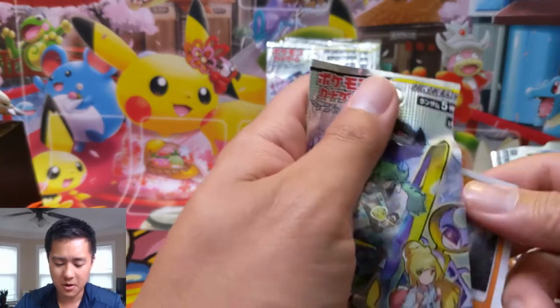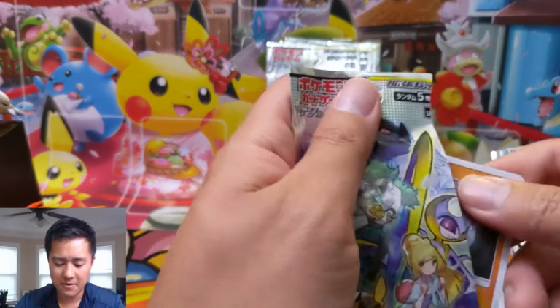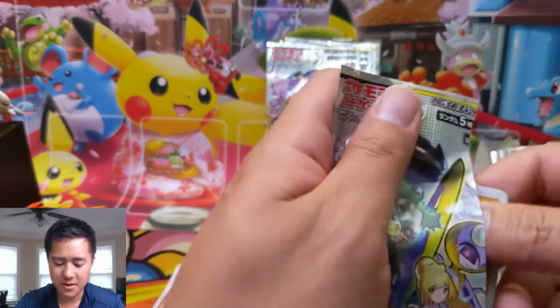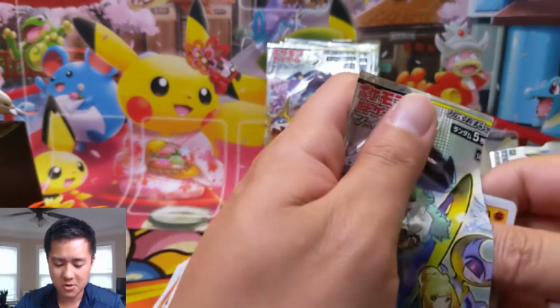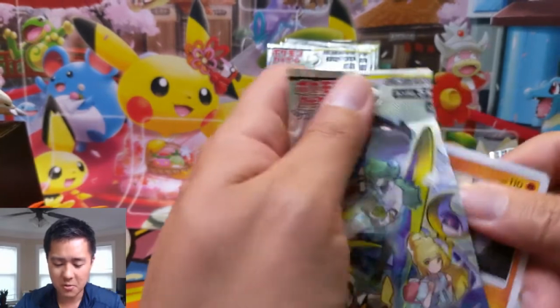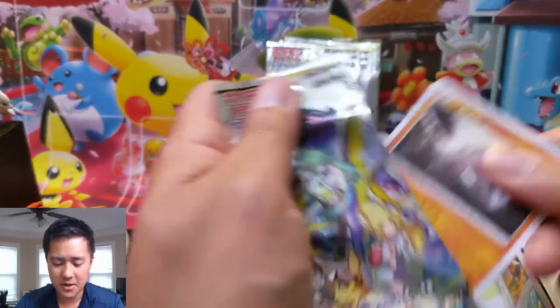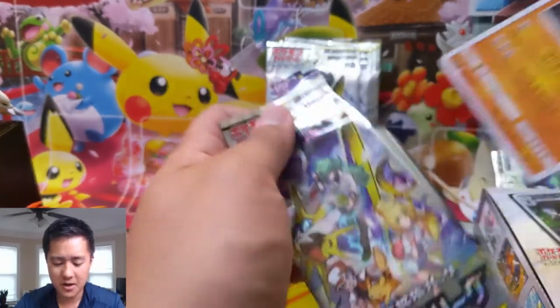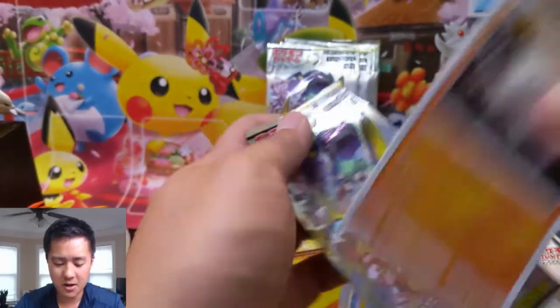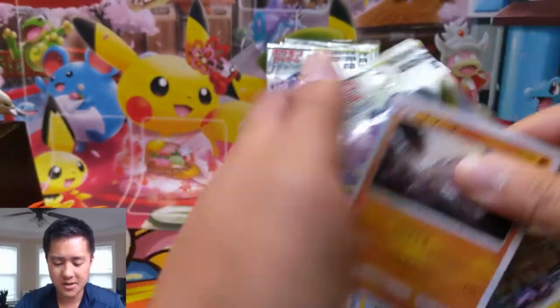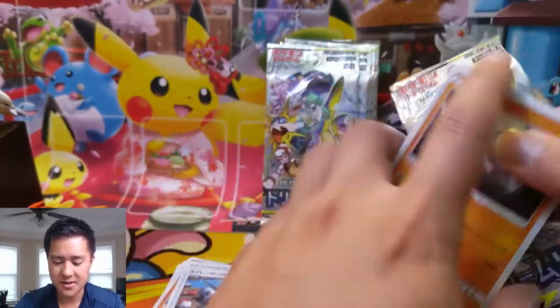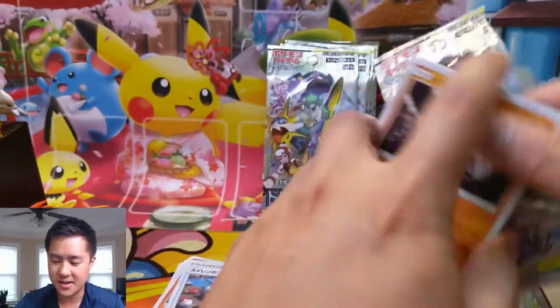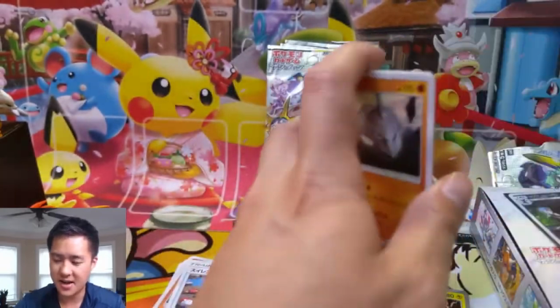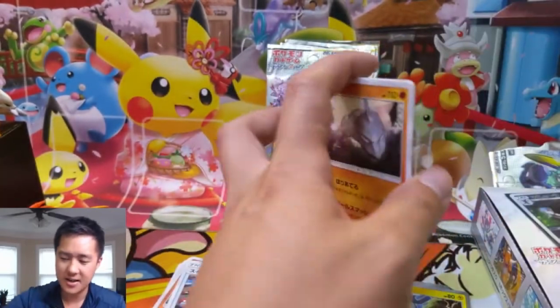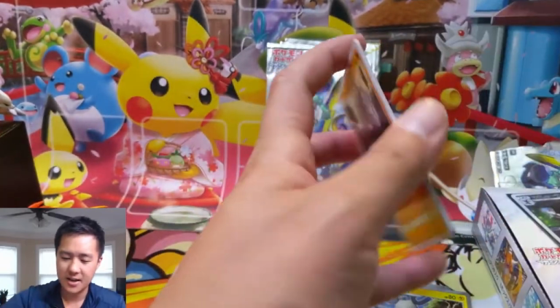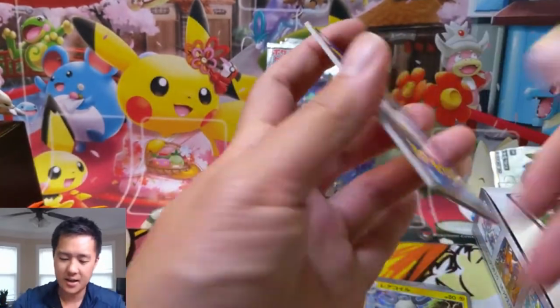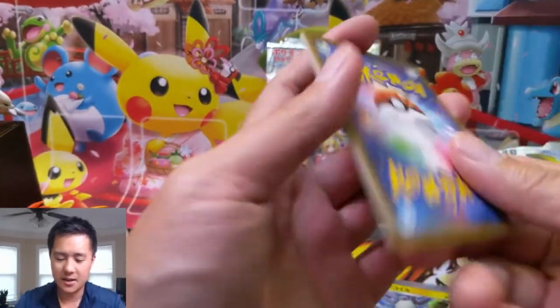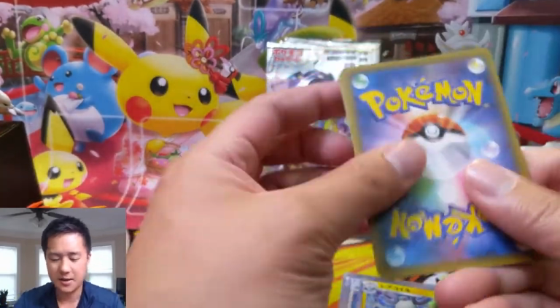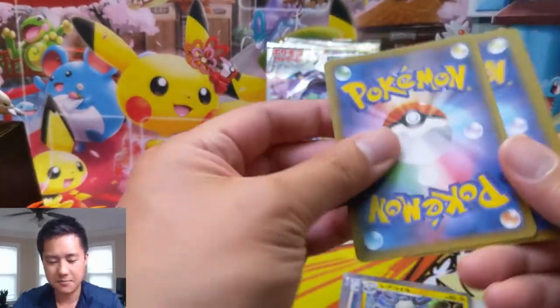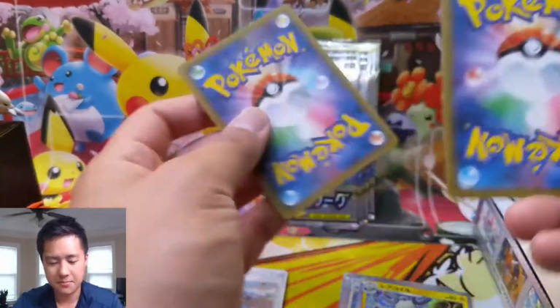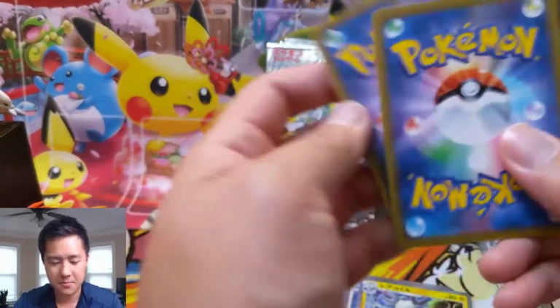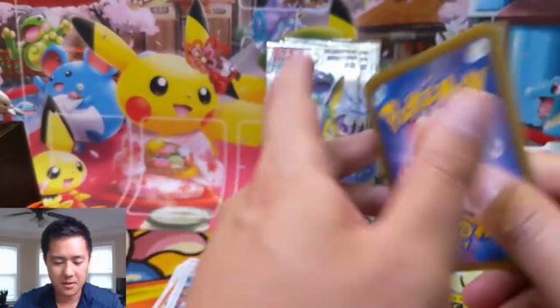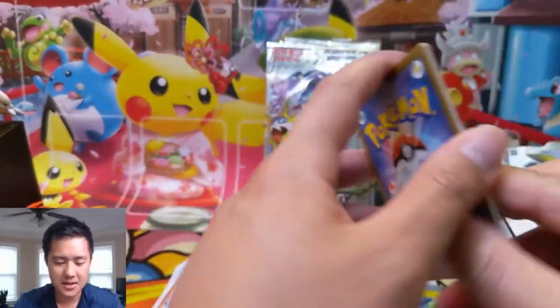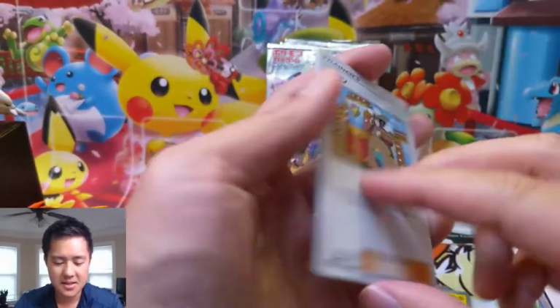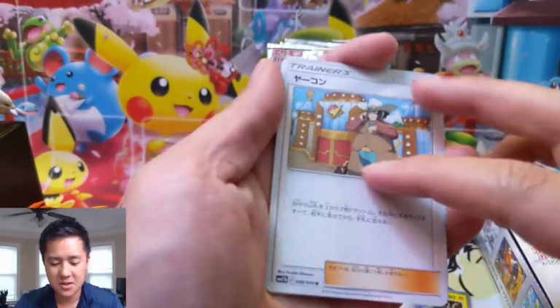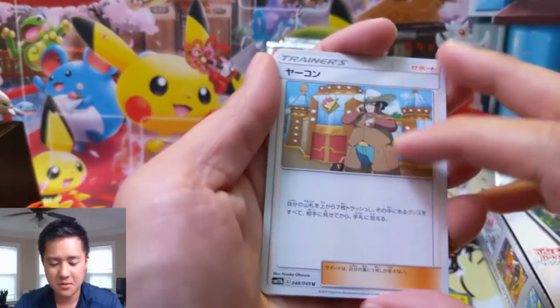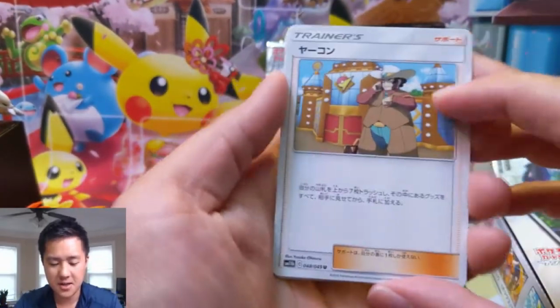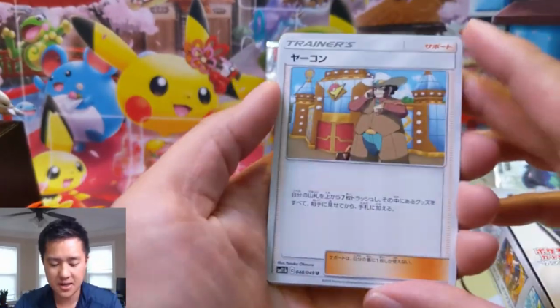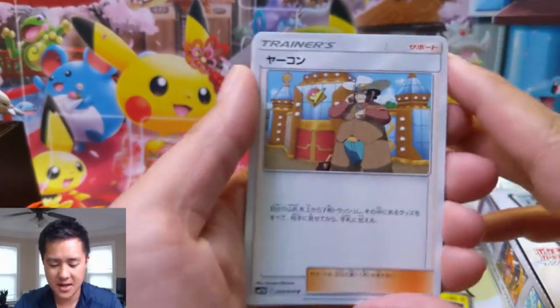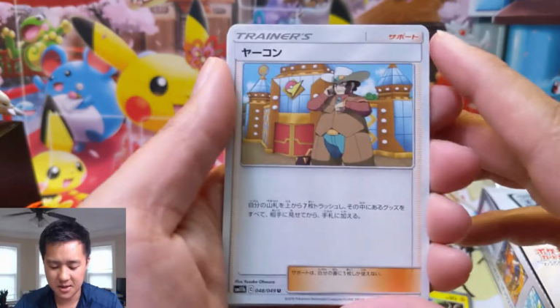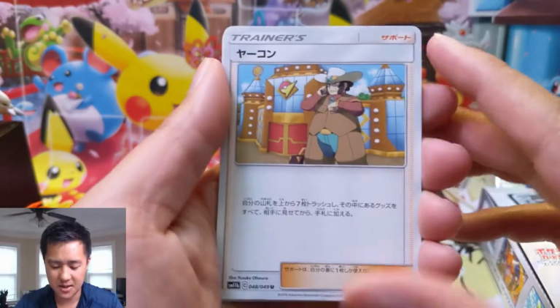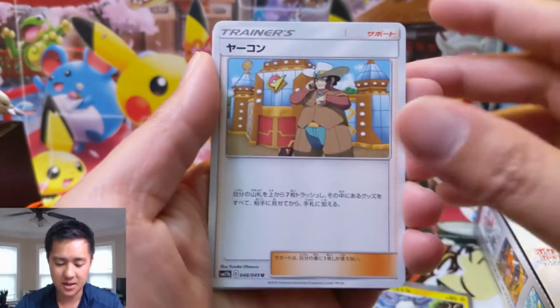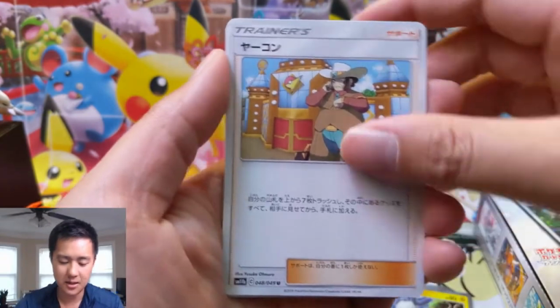There's some kind of fishing equipment item card. I feel like there are so many good cards in this set — I'm guessing this is going to be in Cosmic Eclipse.